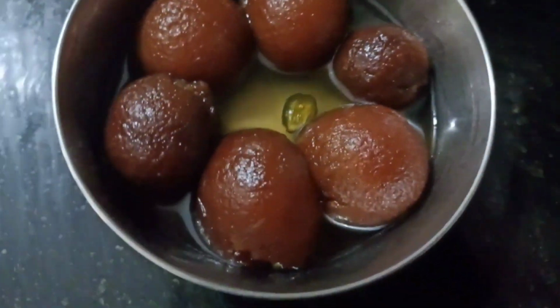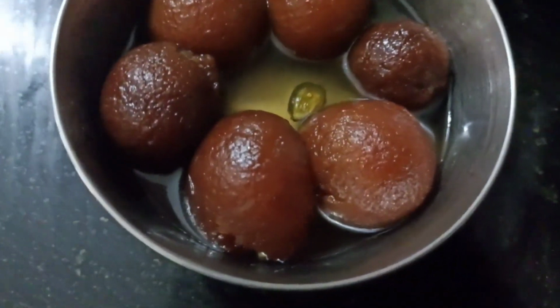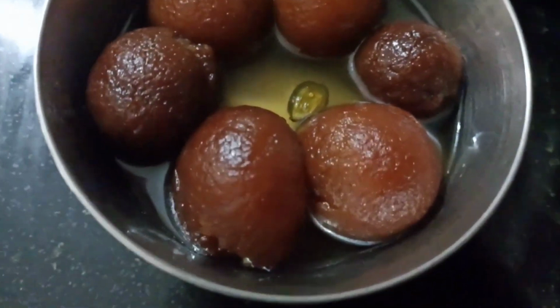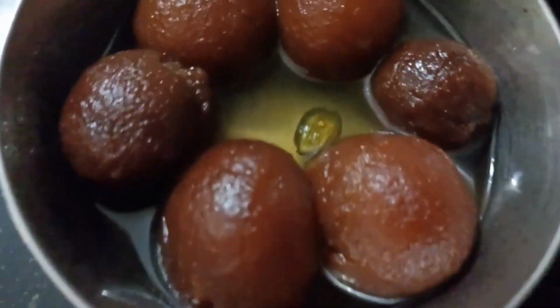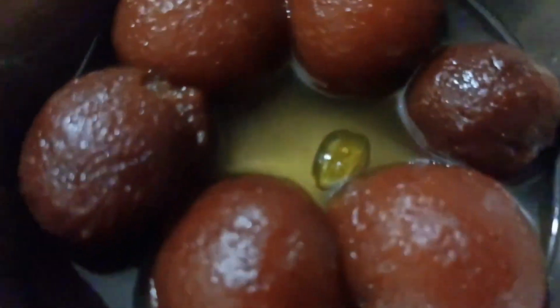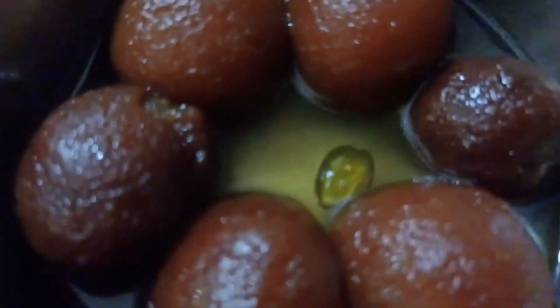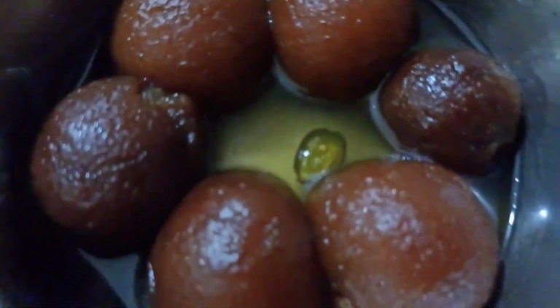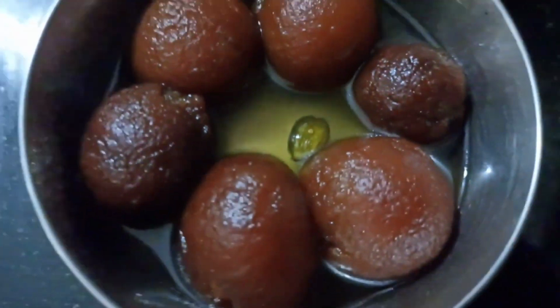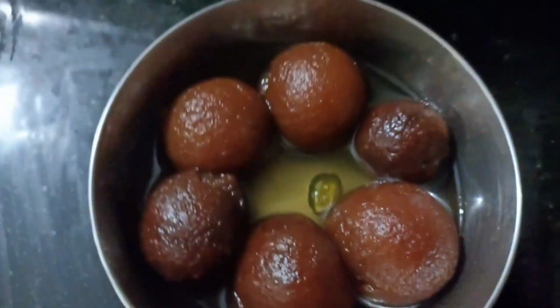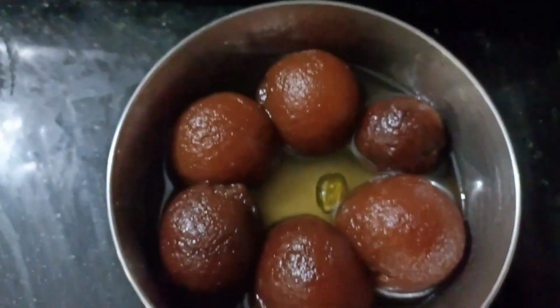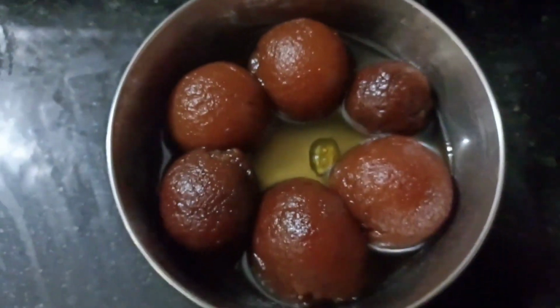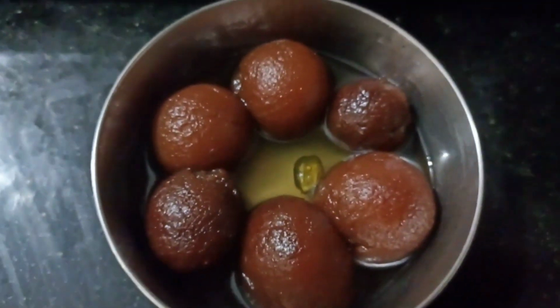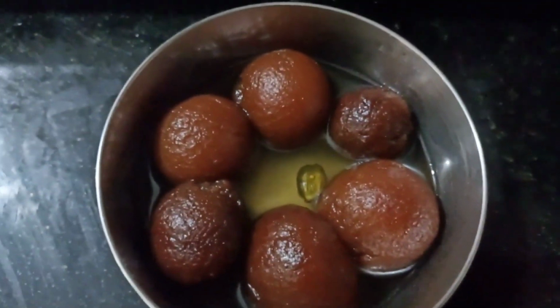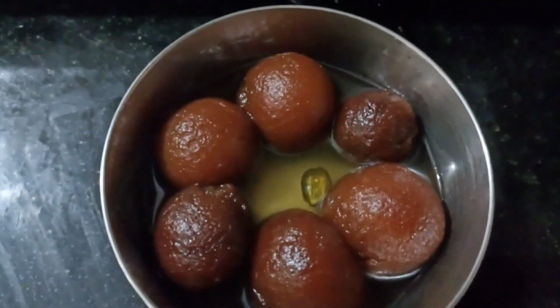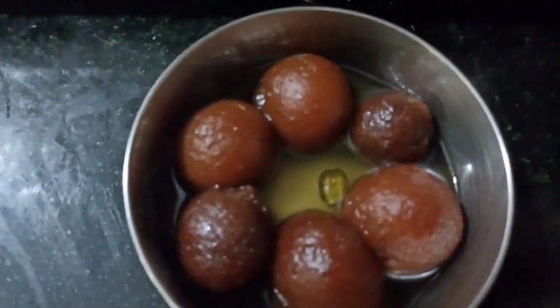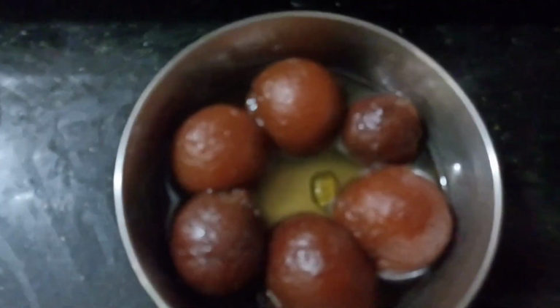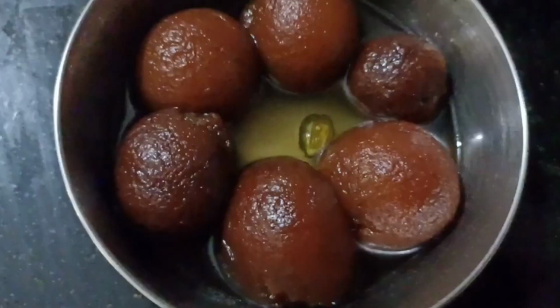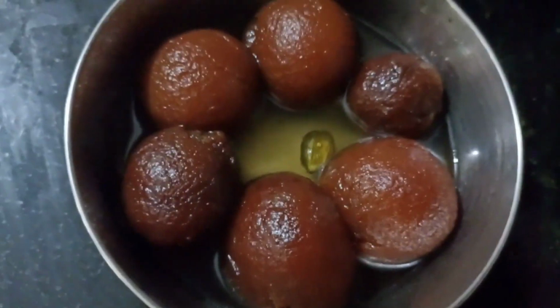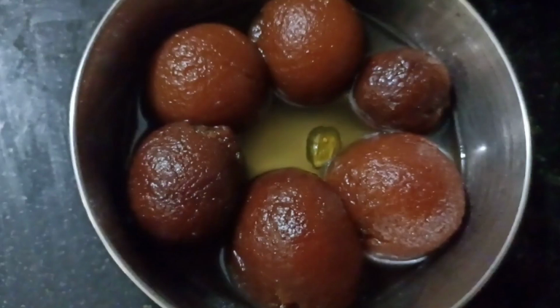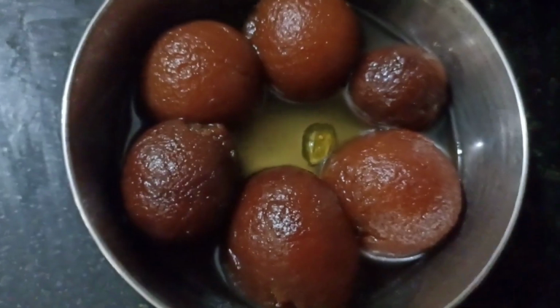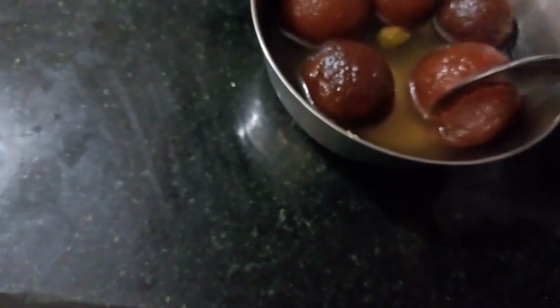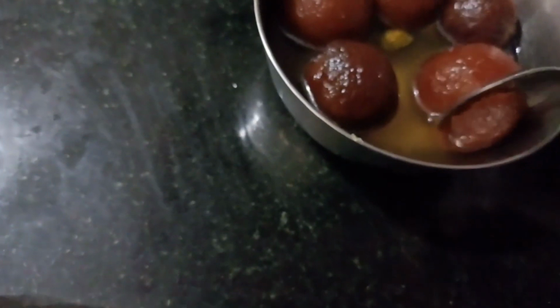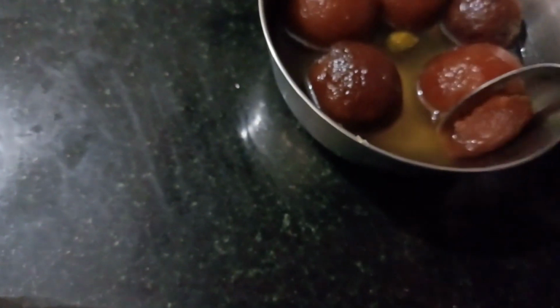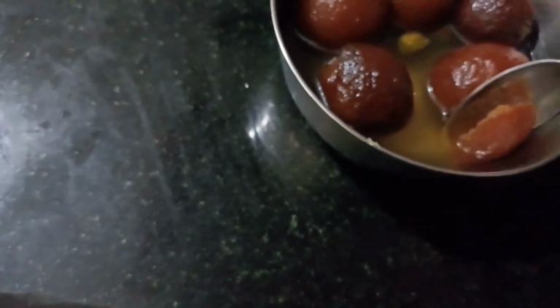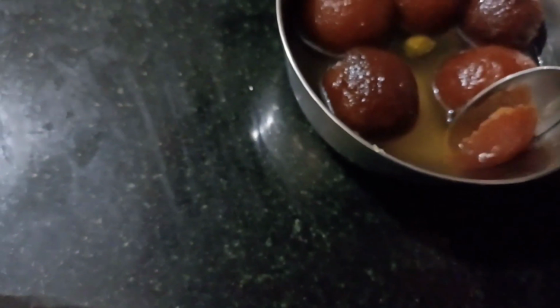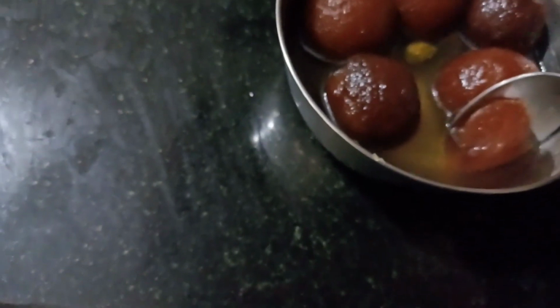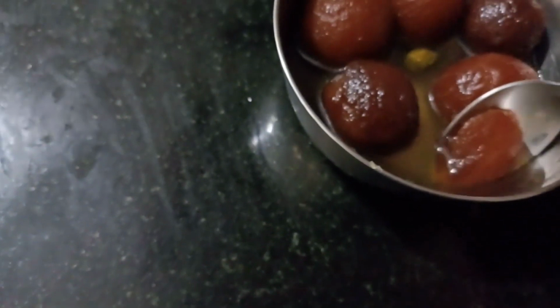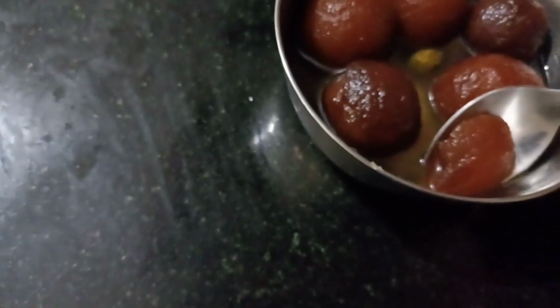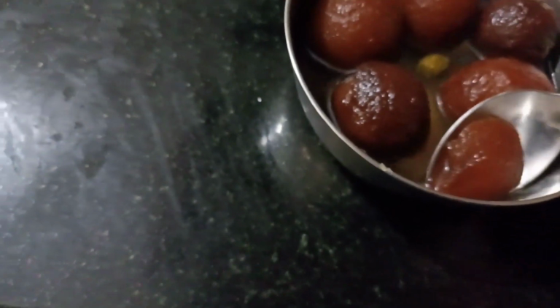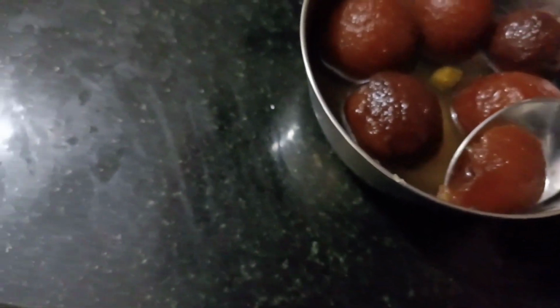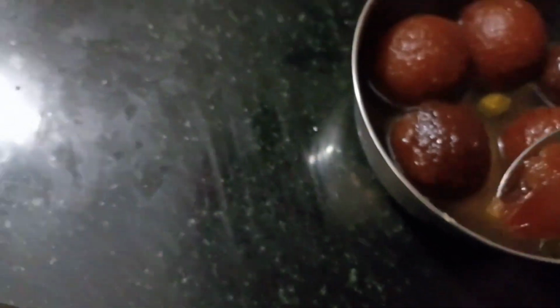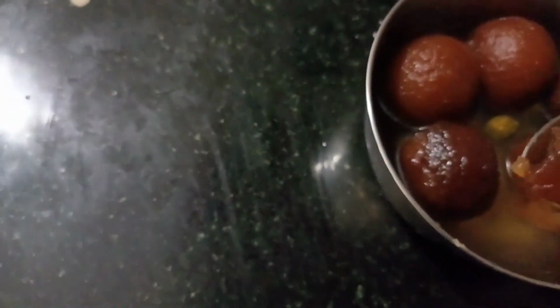If you want to make this globe jam, you can make them. The taste is great.